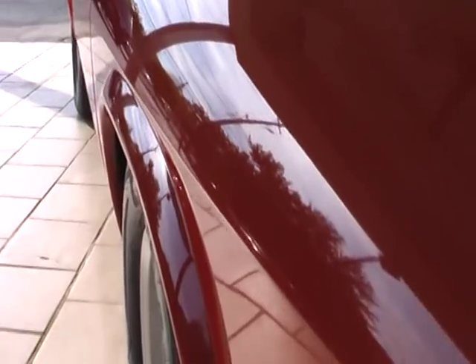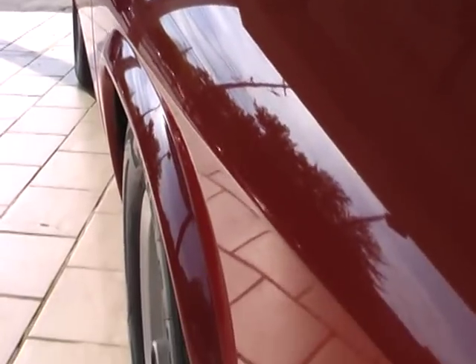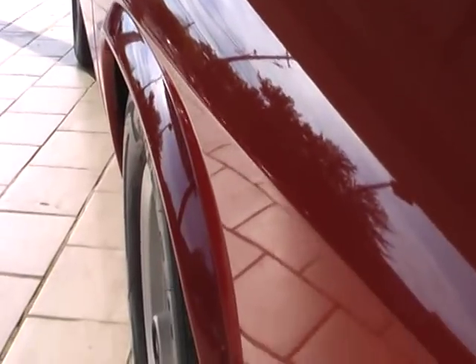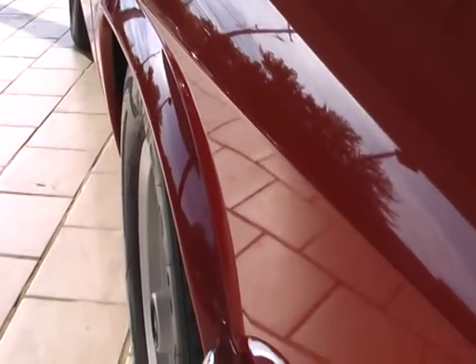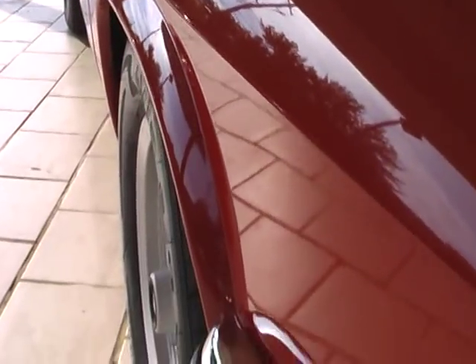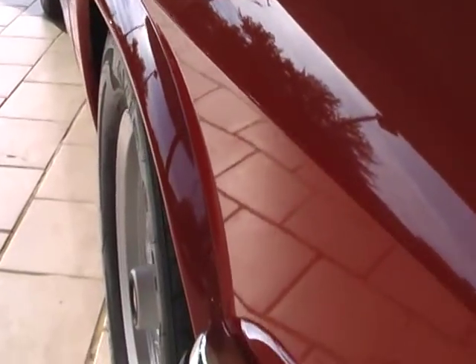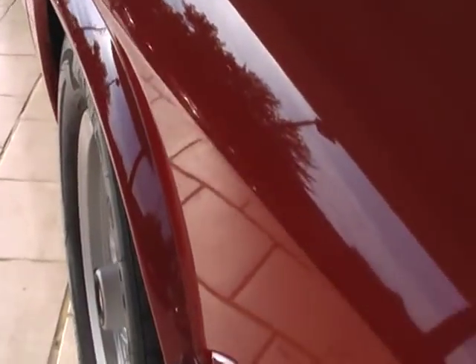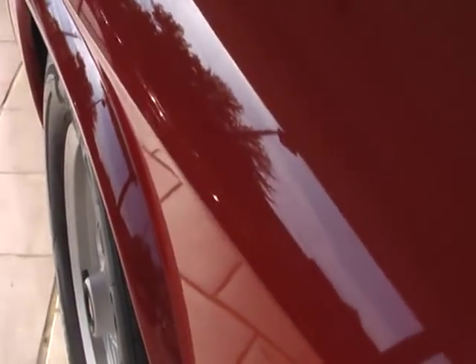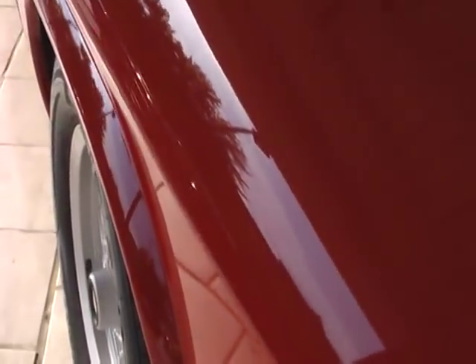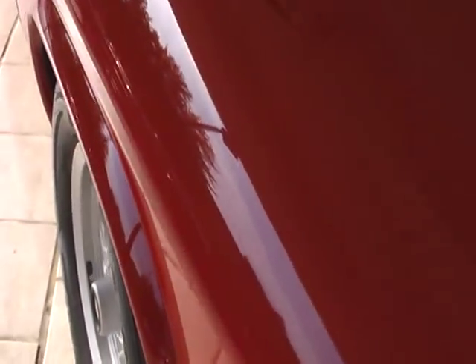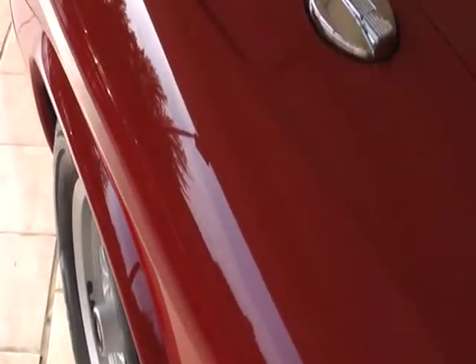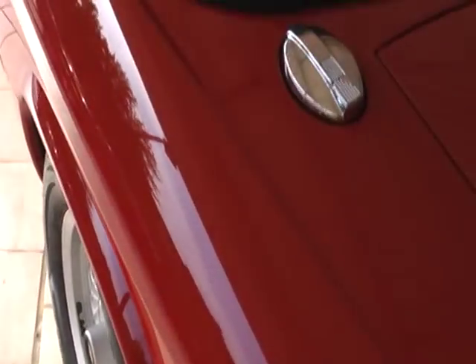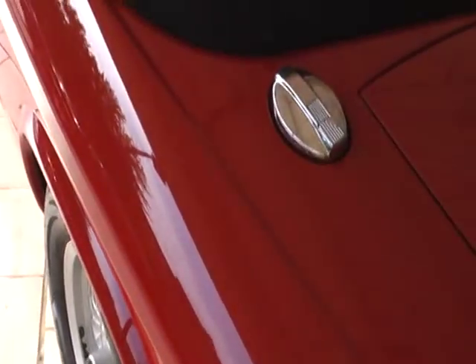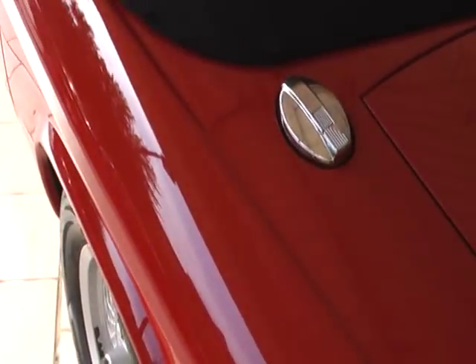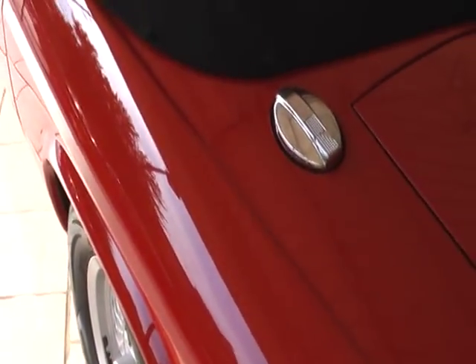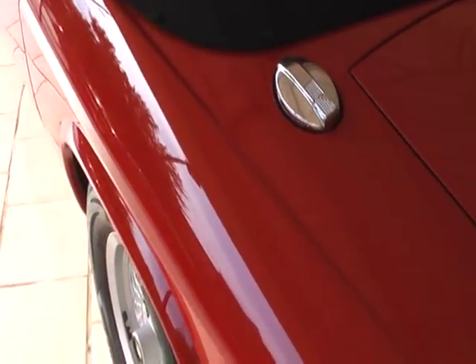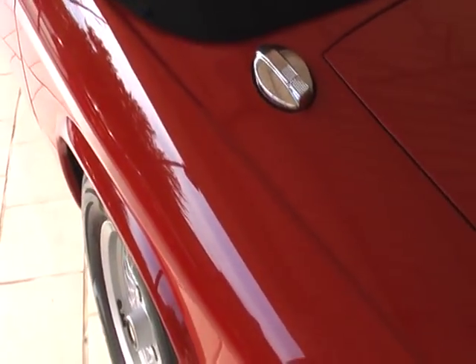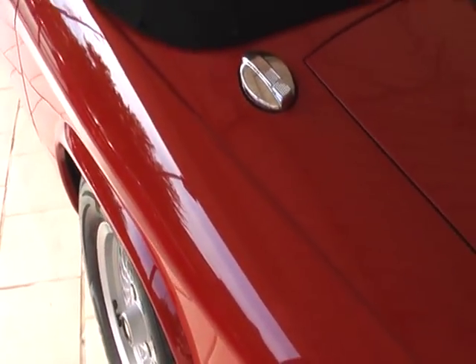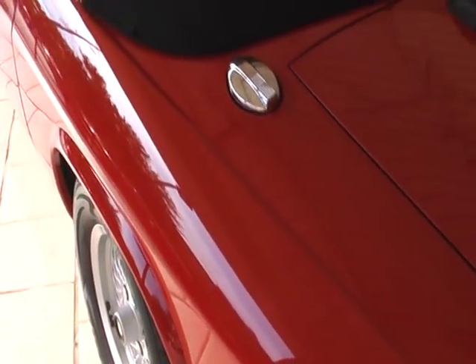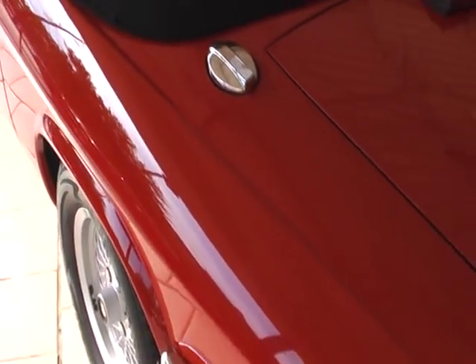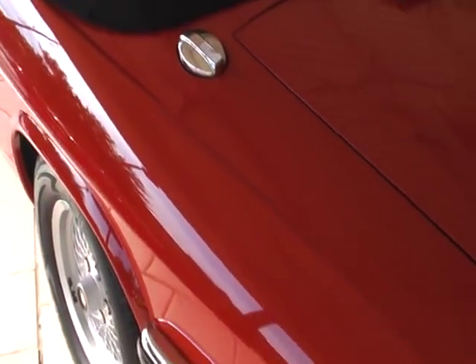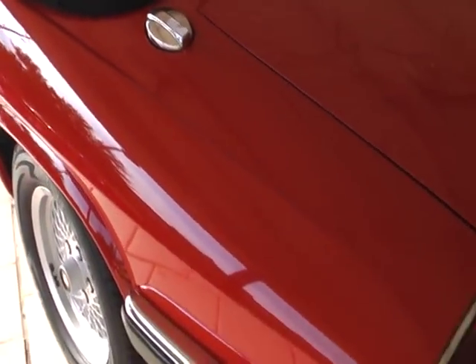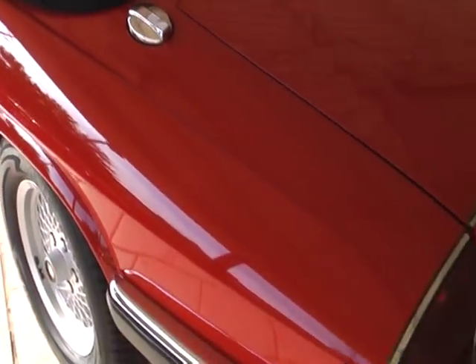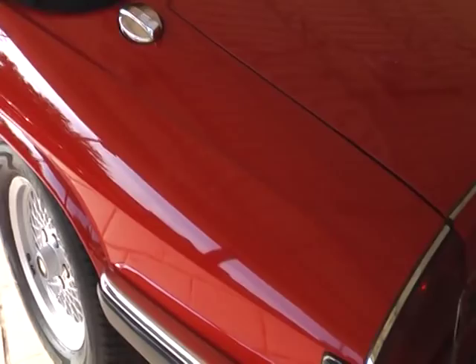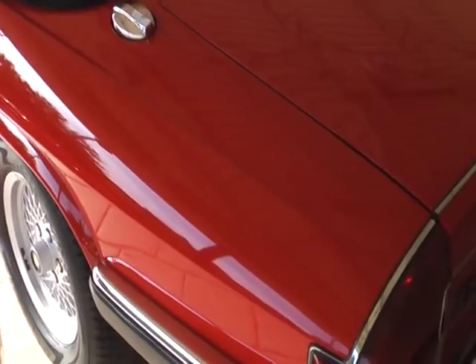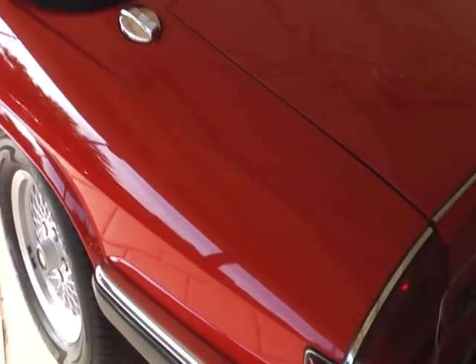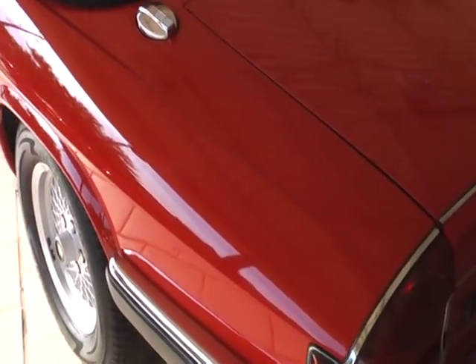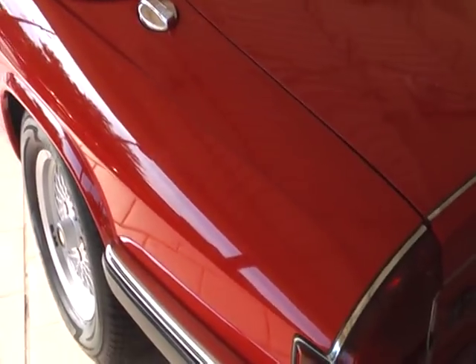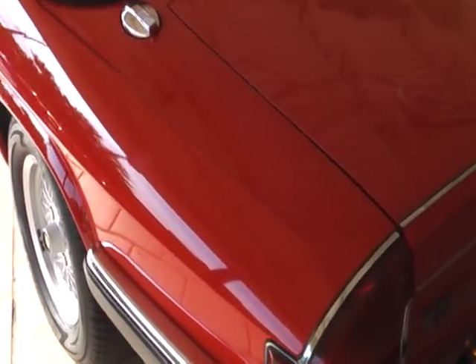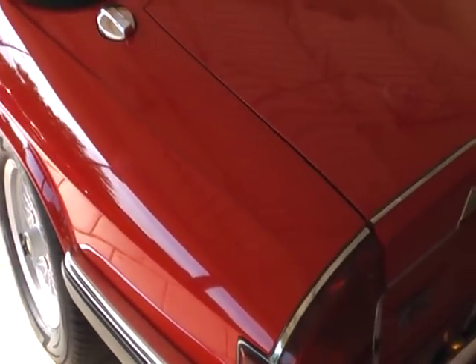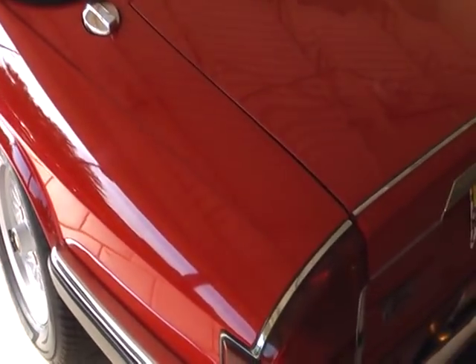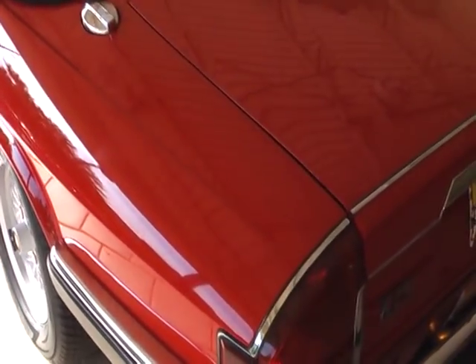This is a low mileage example. It has just a little over 38,000 miles on it — documented miles.